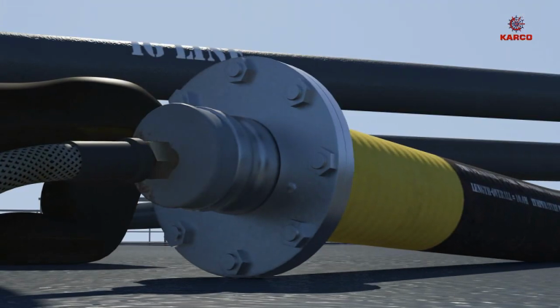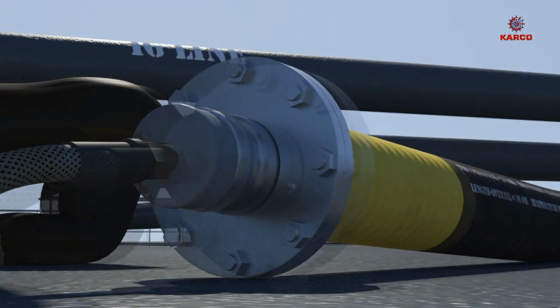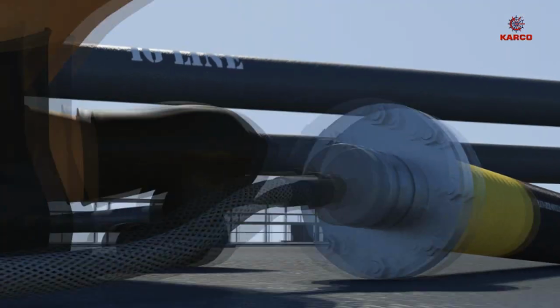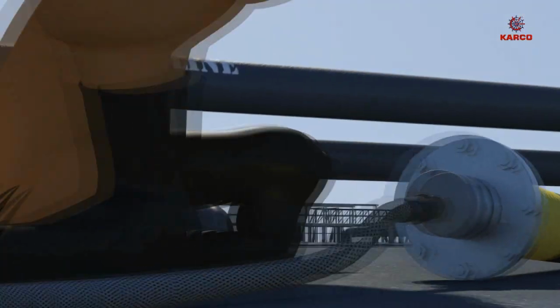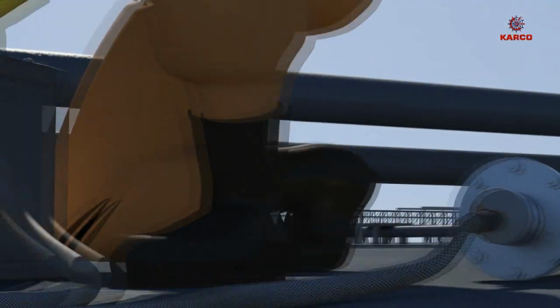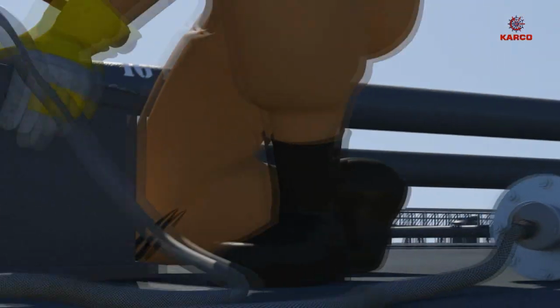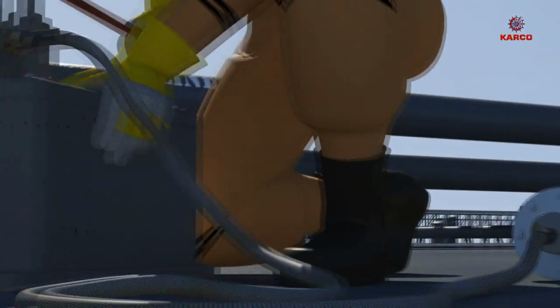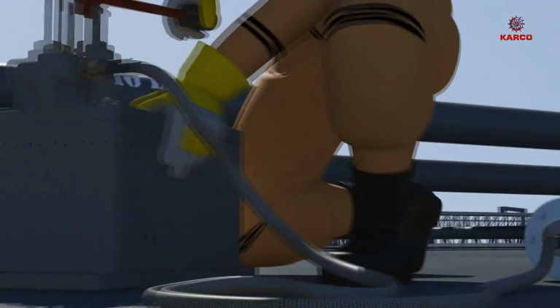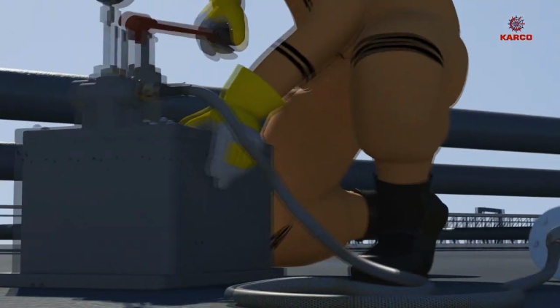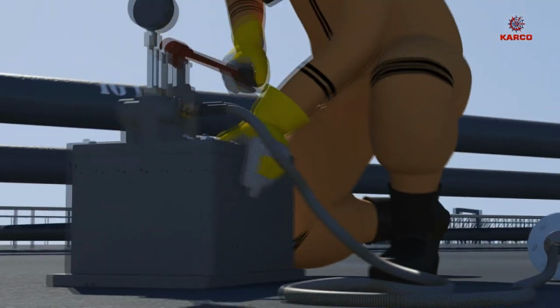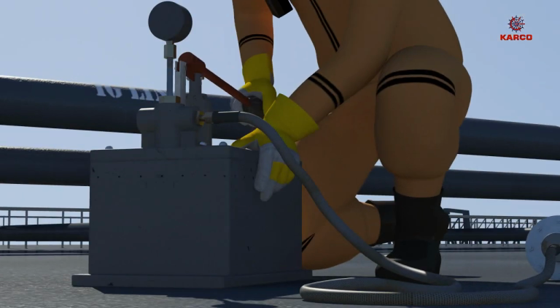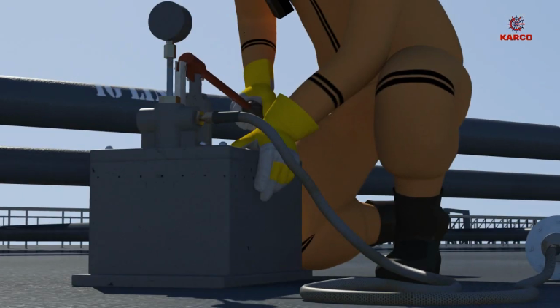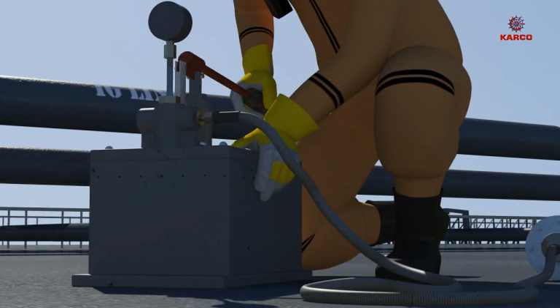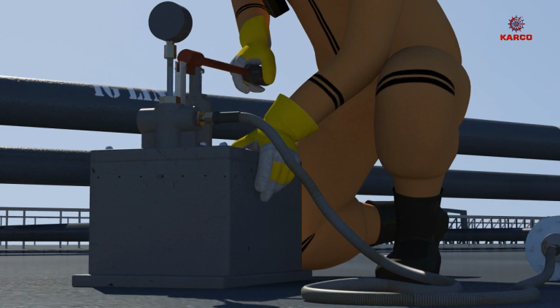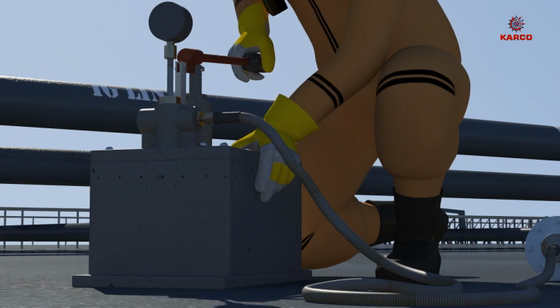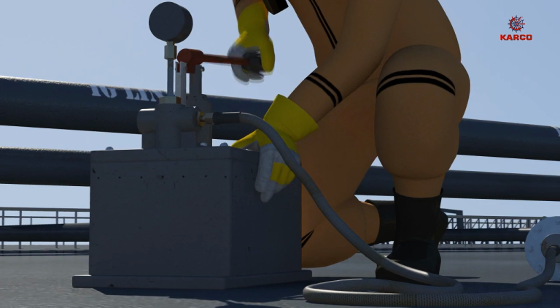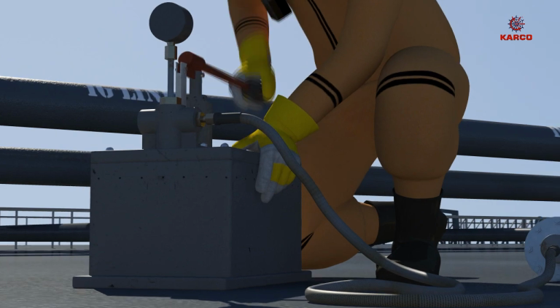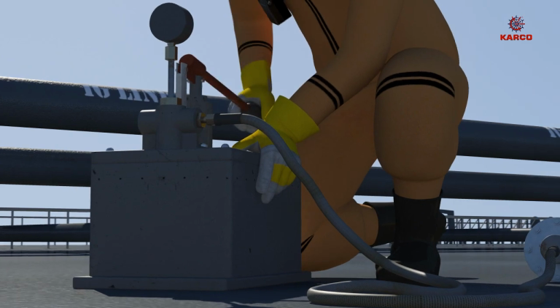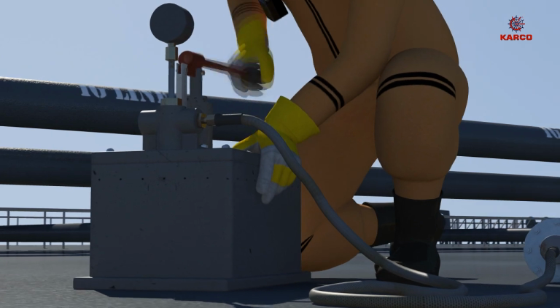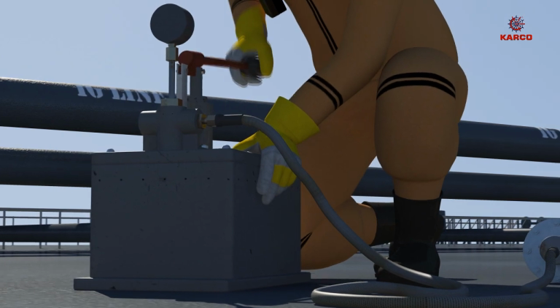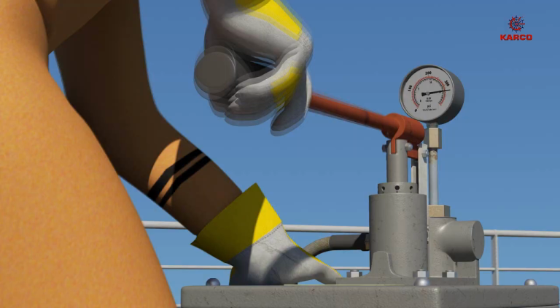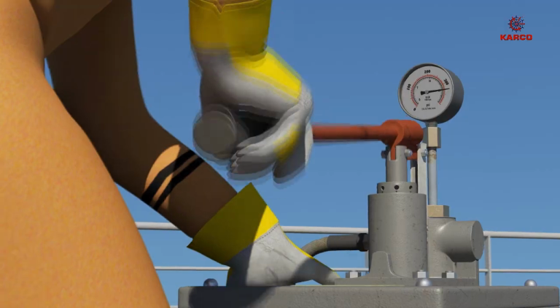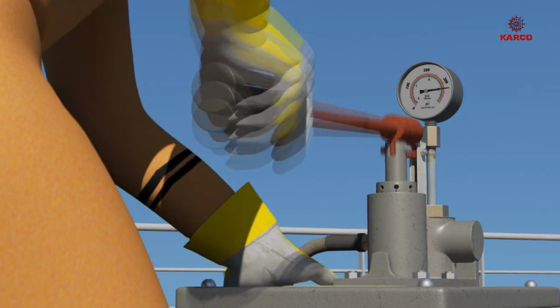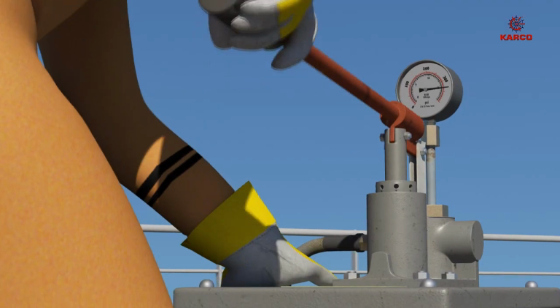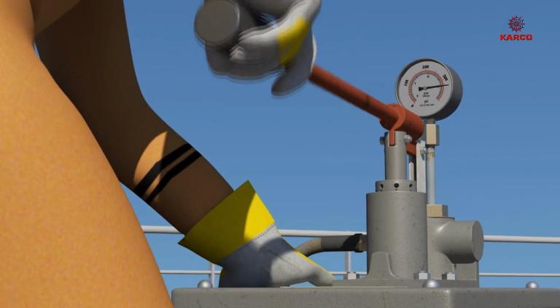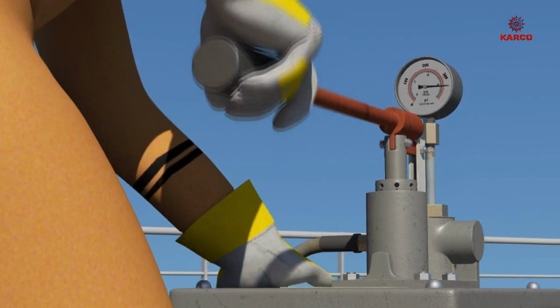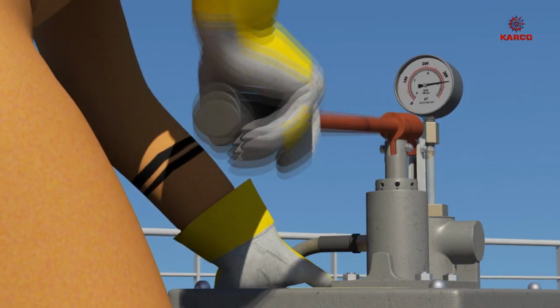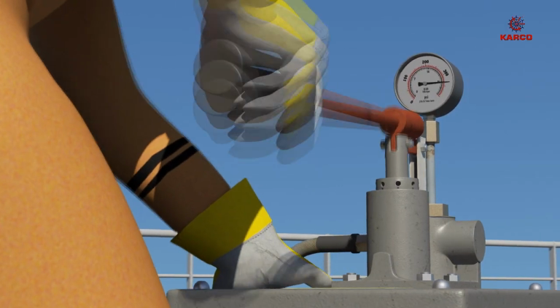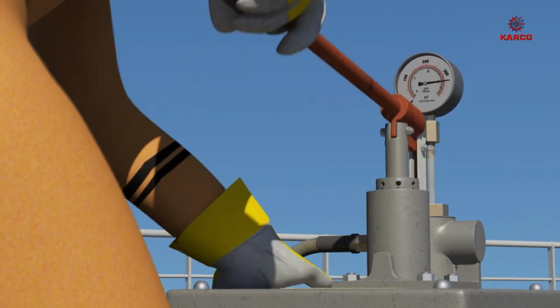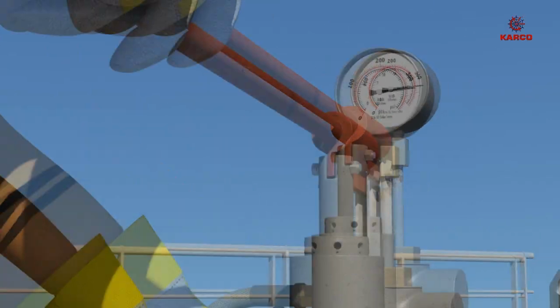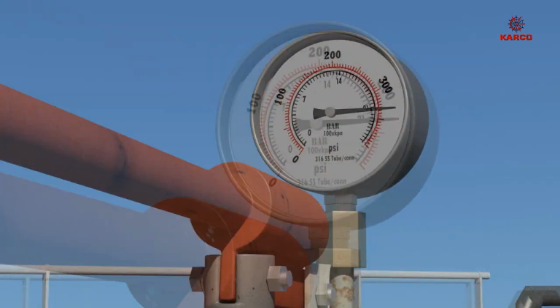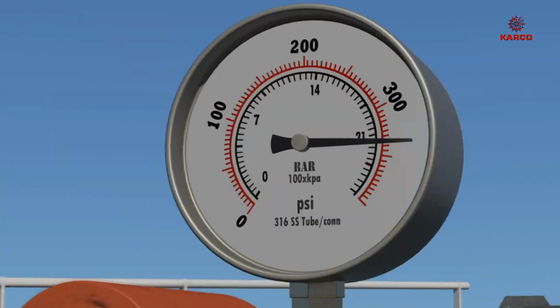The vessel was provided with its own cargo discharge hoses. There was no record of these being tested.